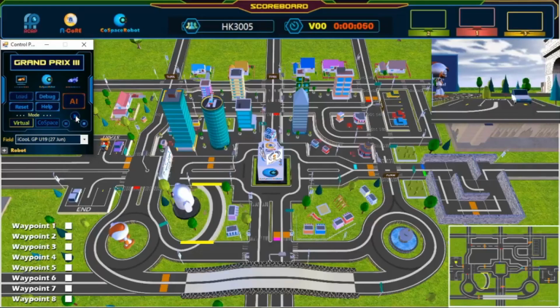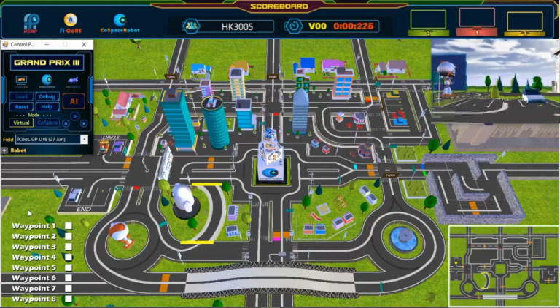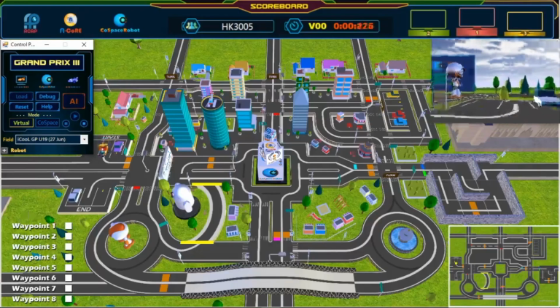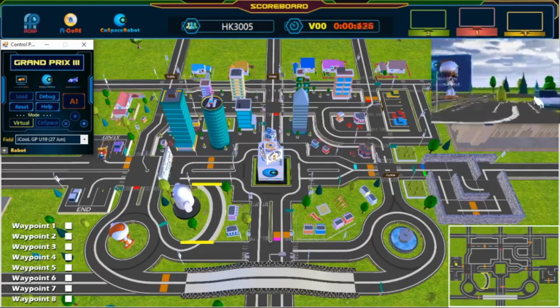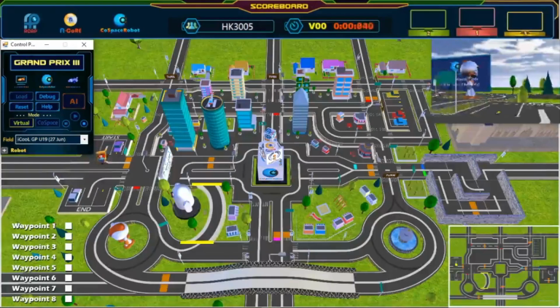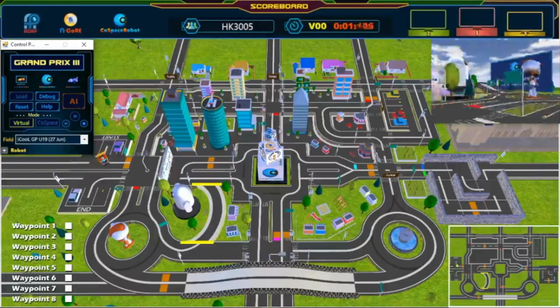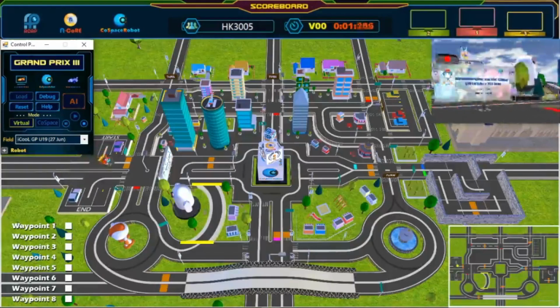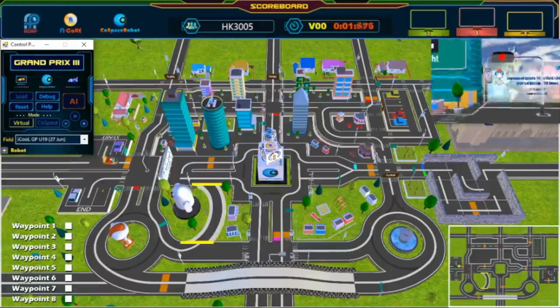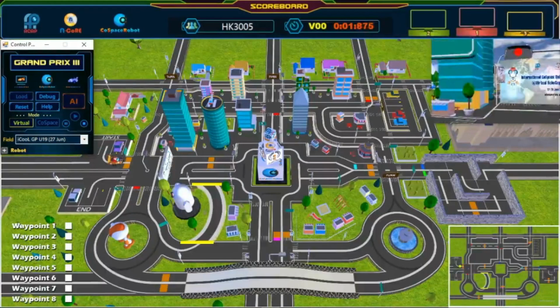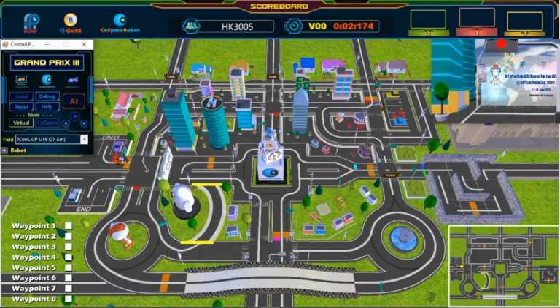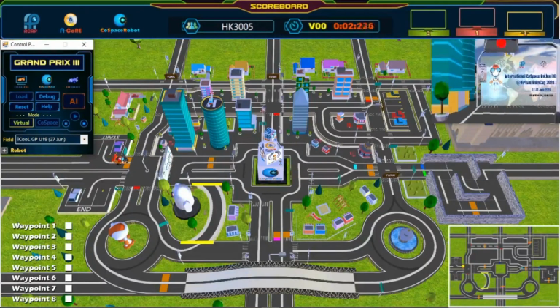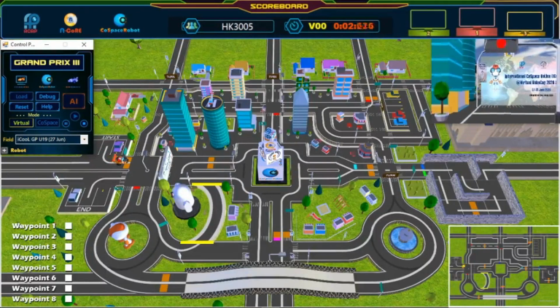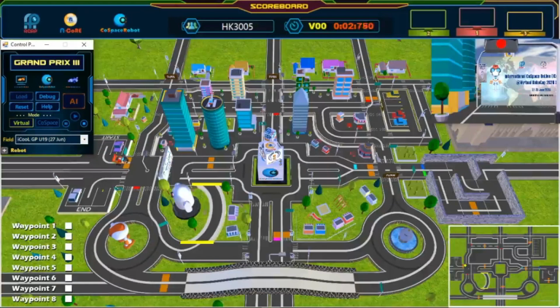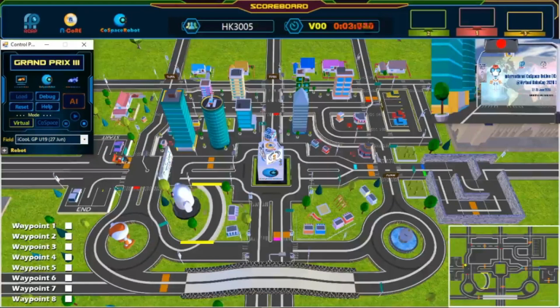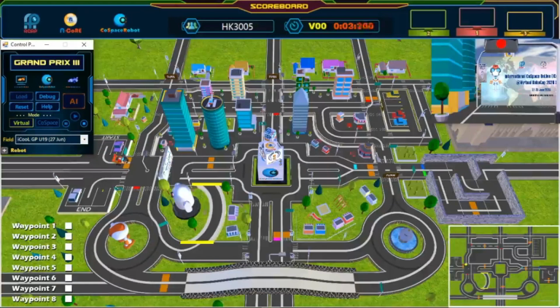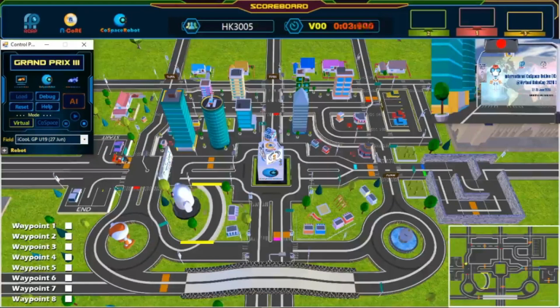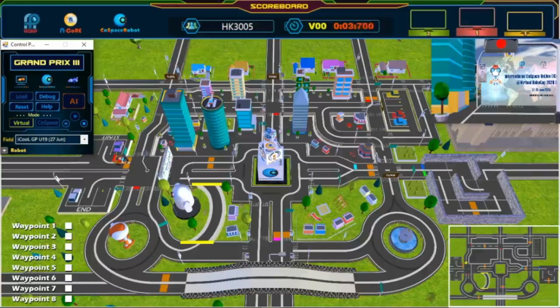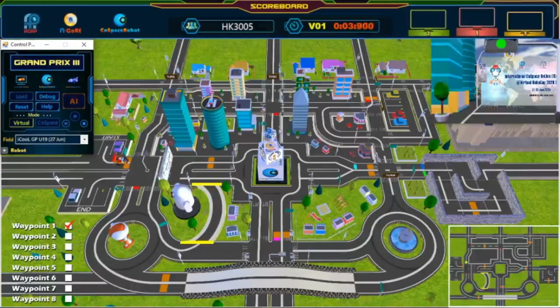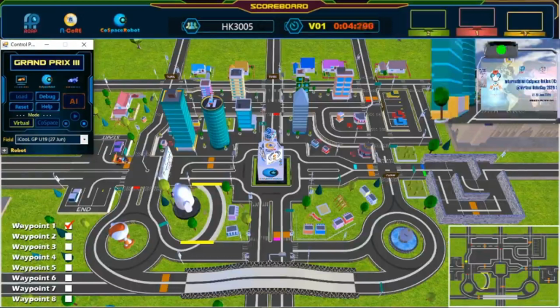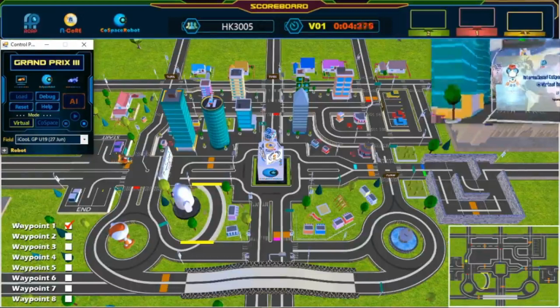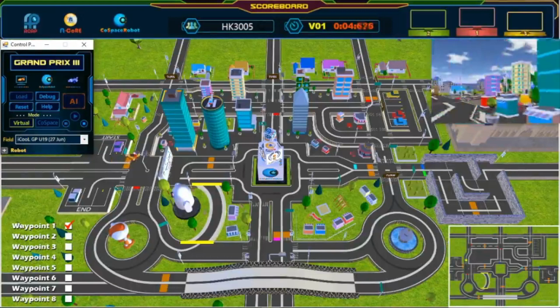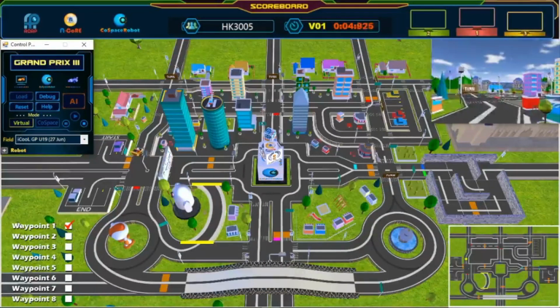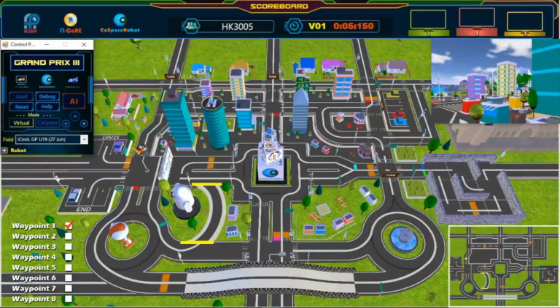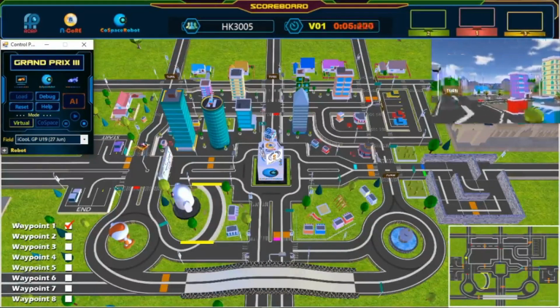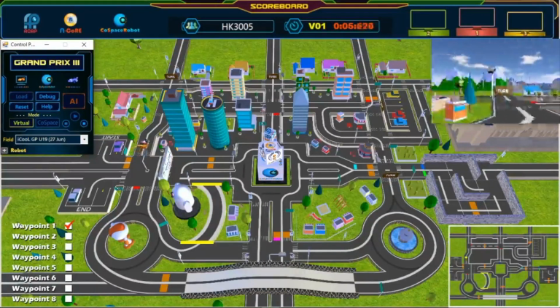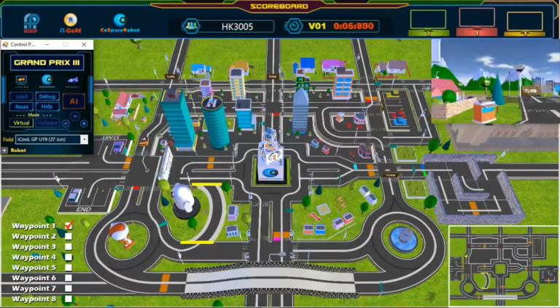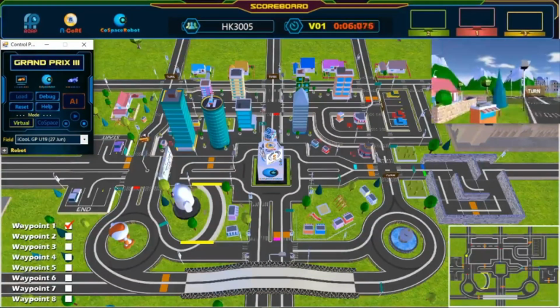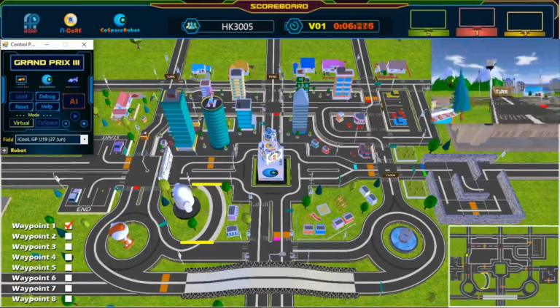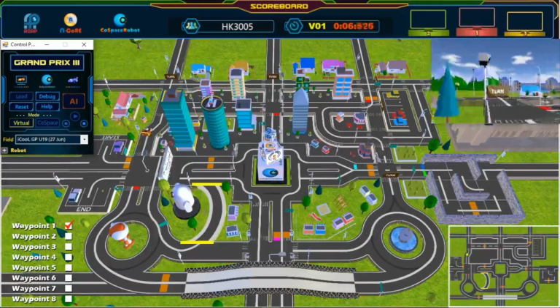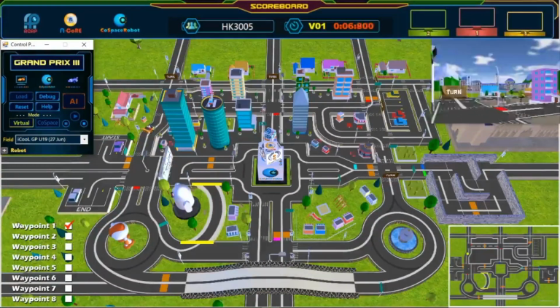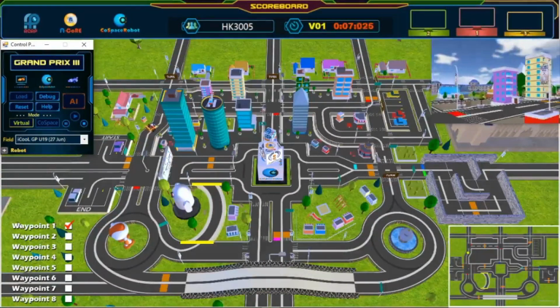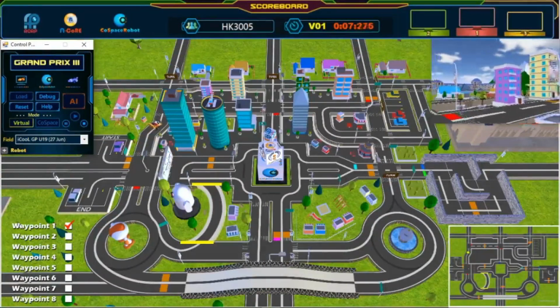And we're off! The robot has left the starting point. And we have passed our first waypoint. Awesome! Great turn!